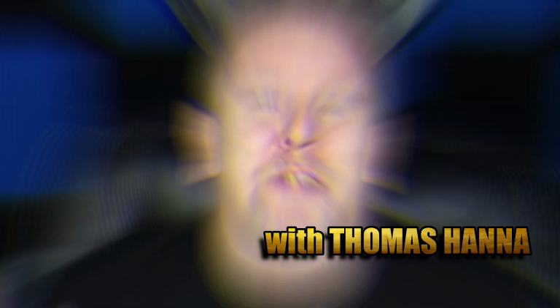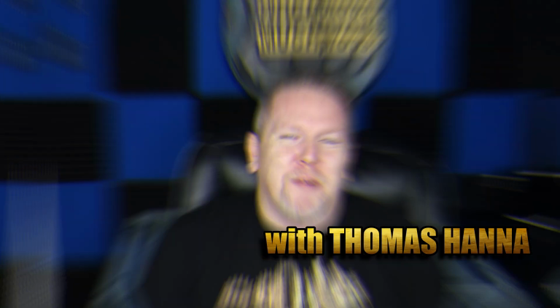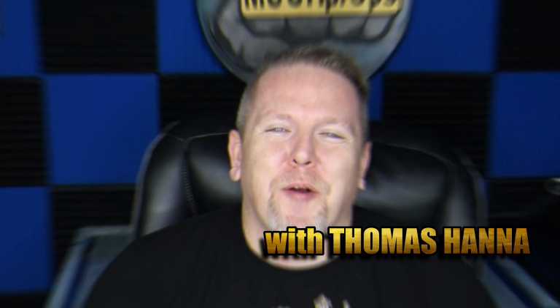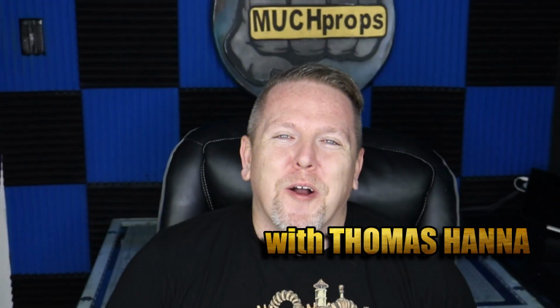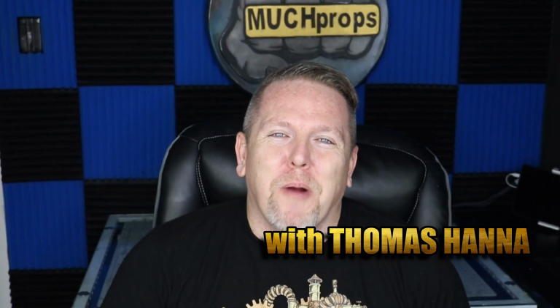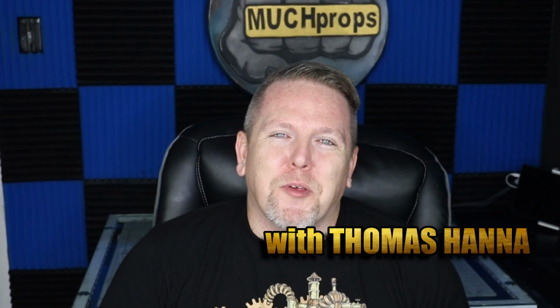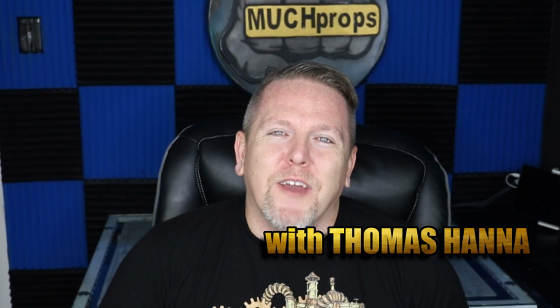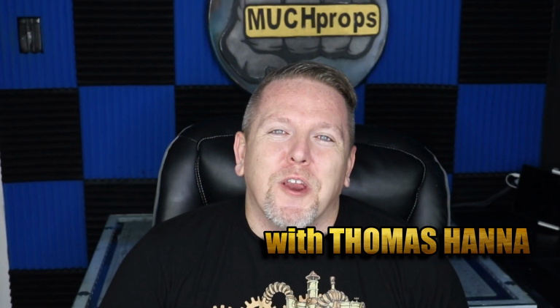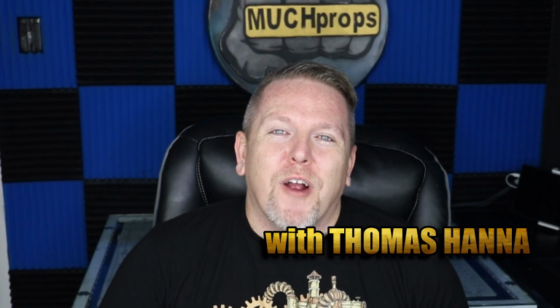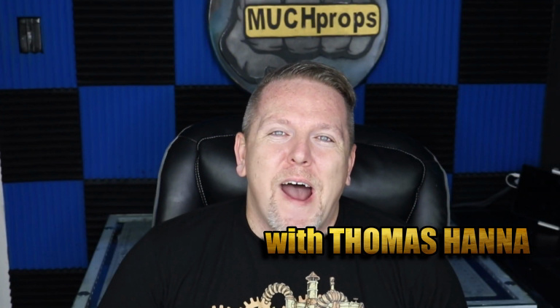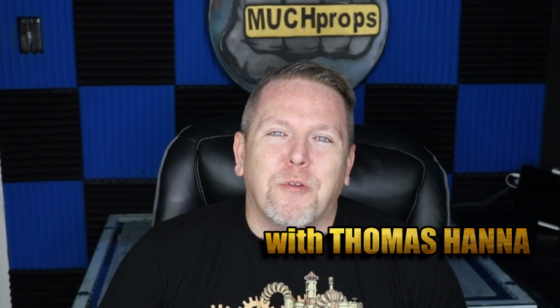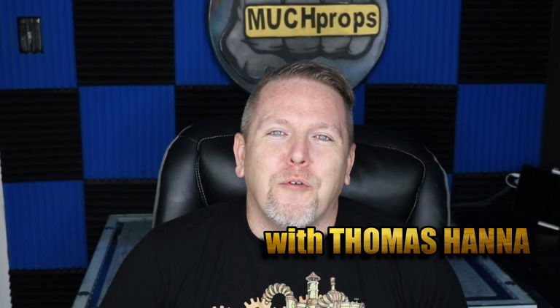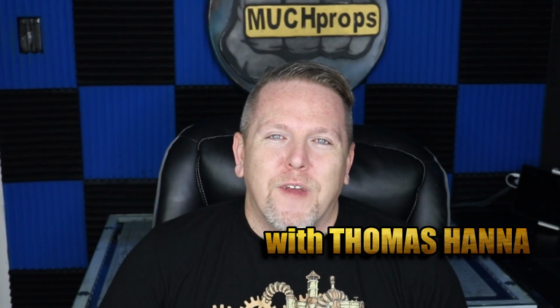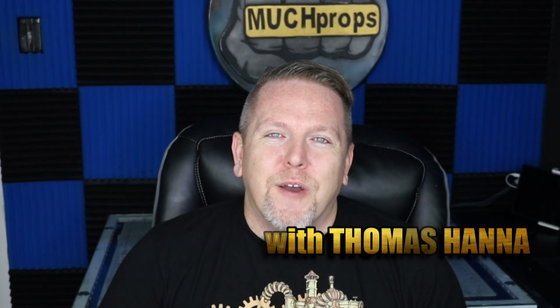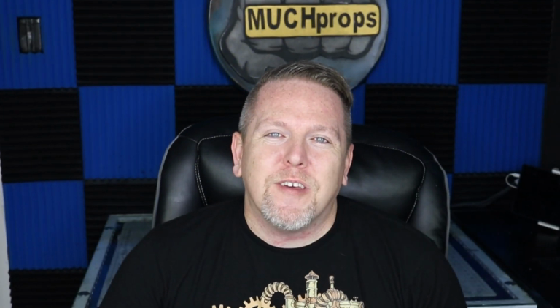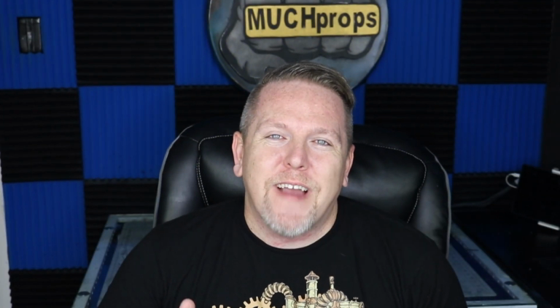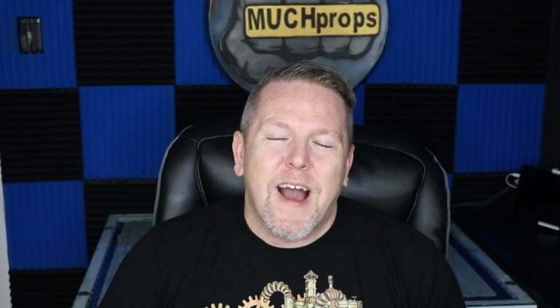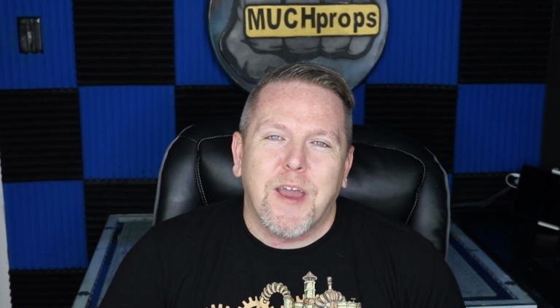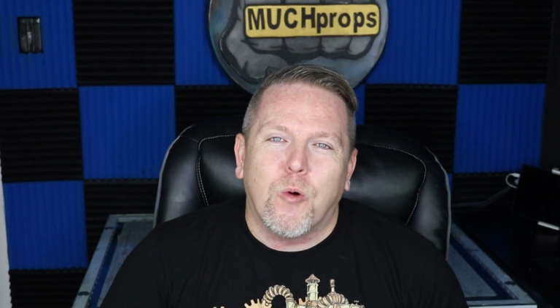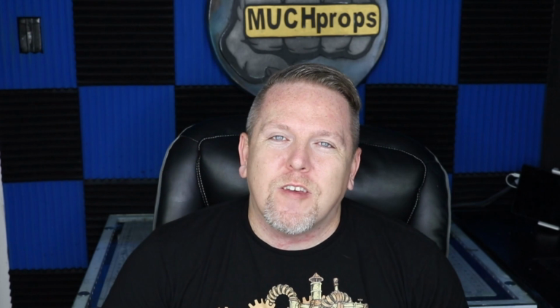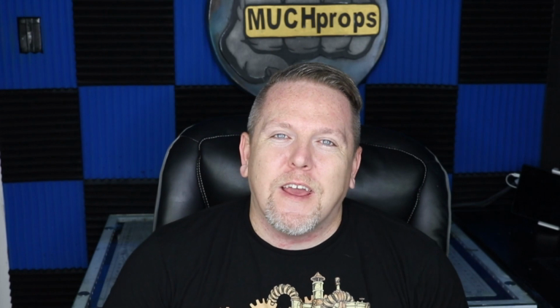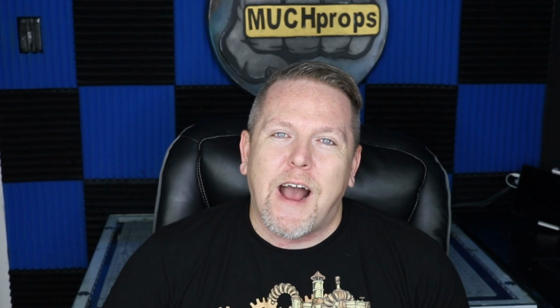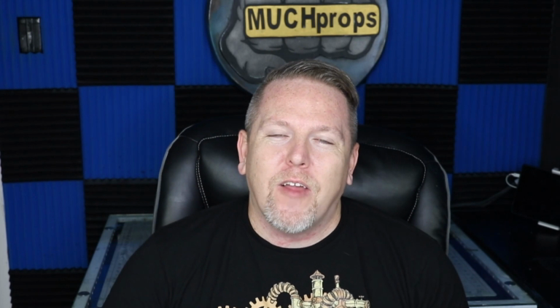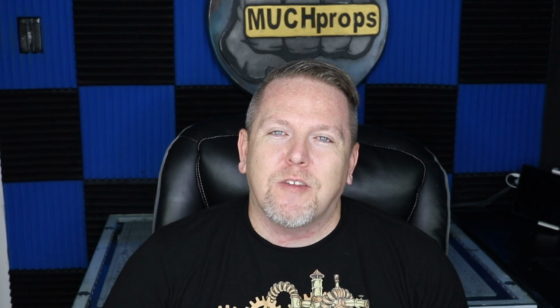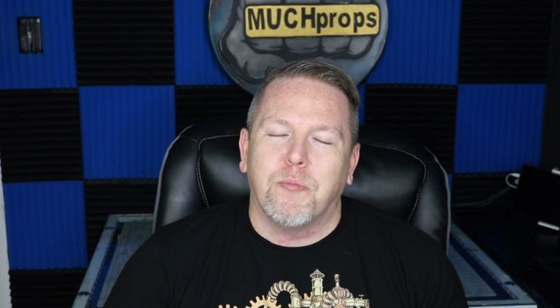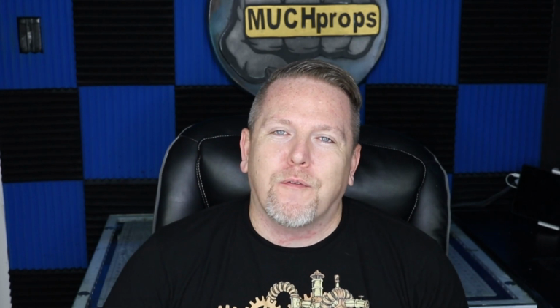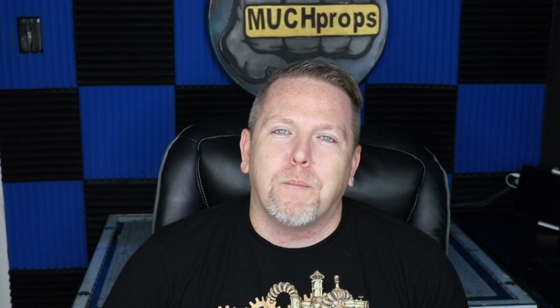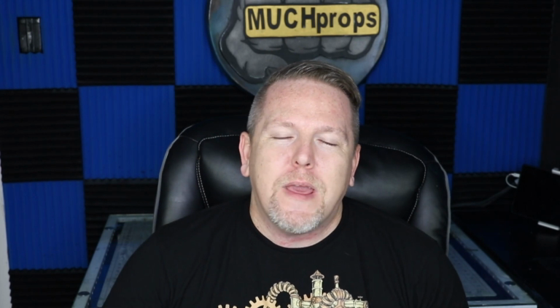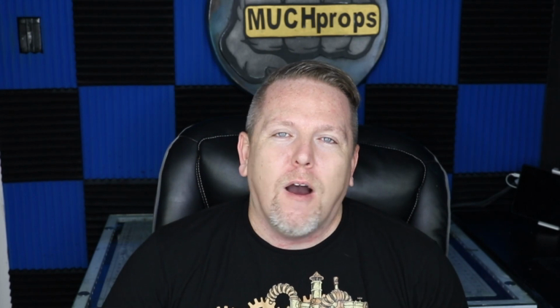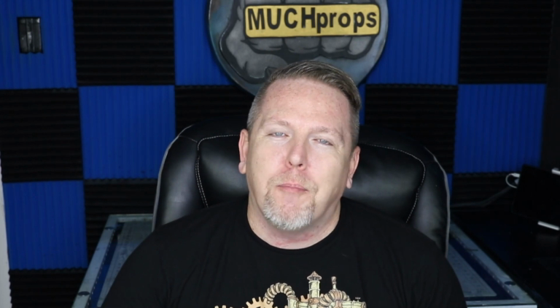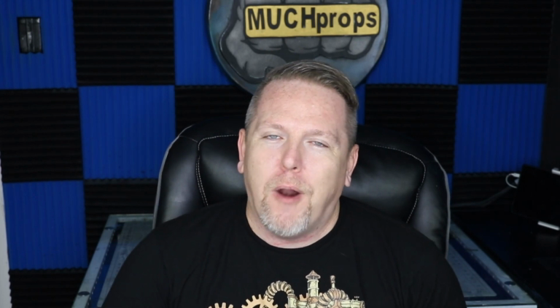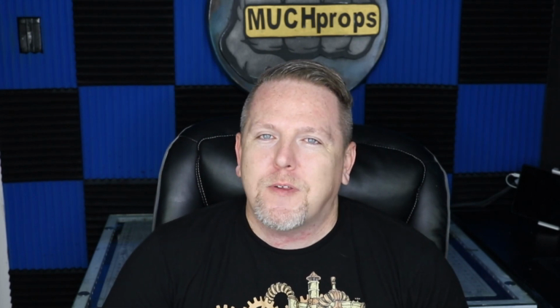Thomas here with Much Props, going to give you another how-to video. Today I am once again highlighting something from P.R. Props.